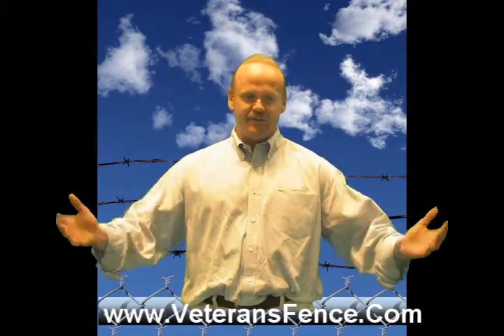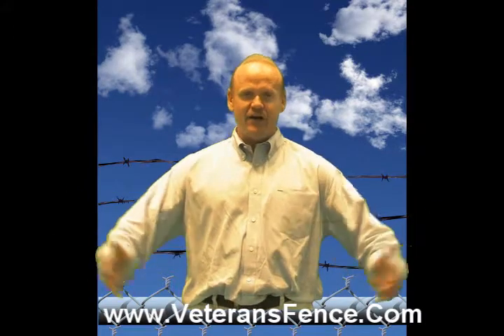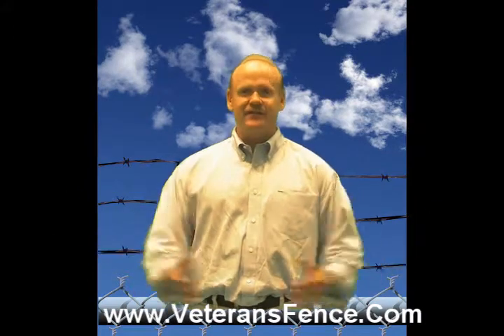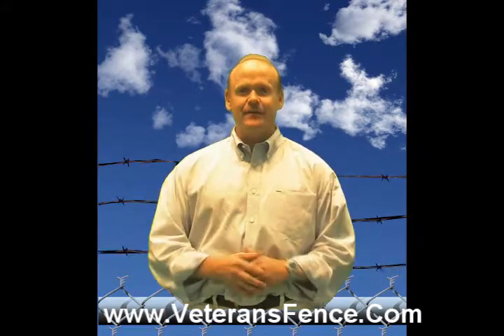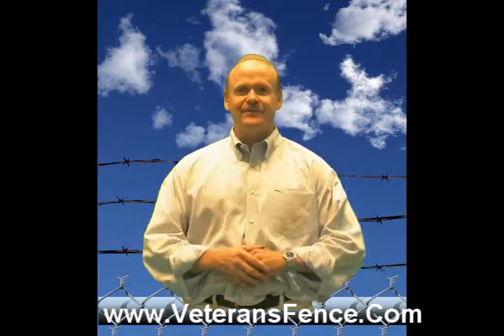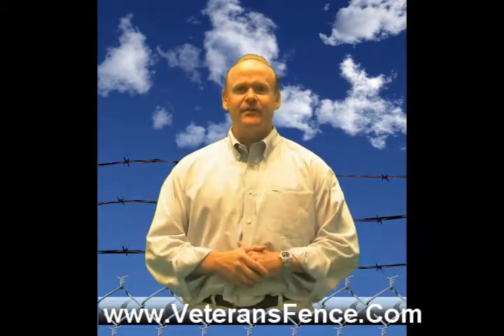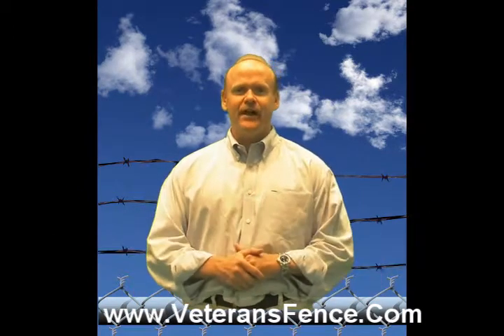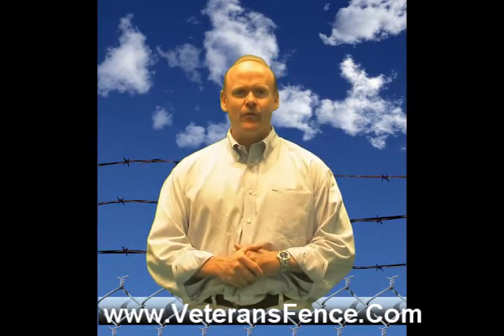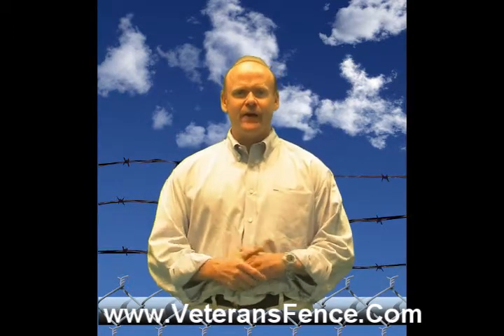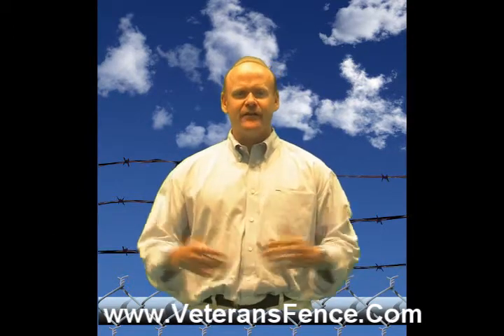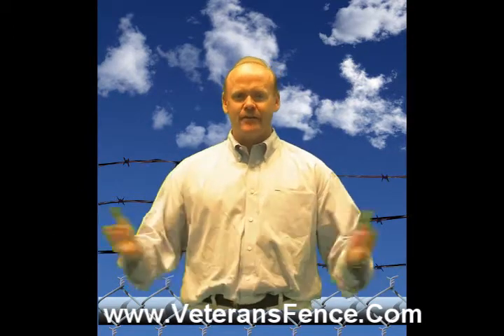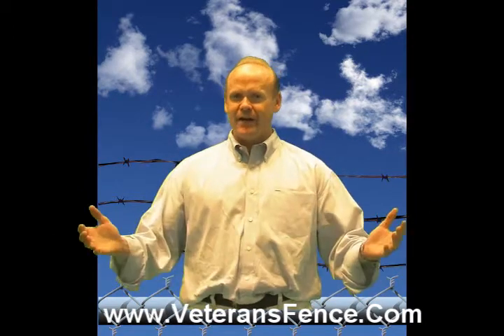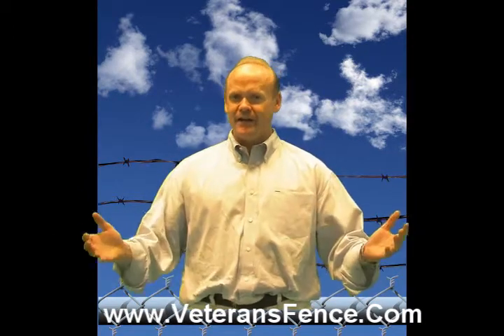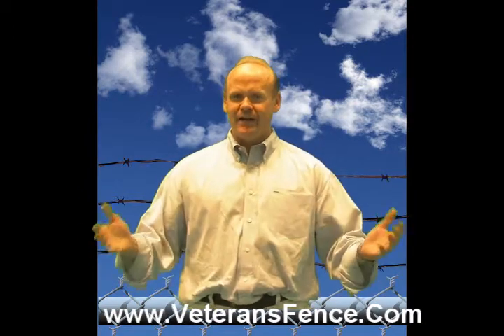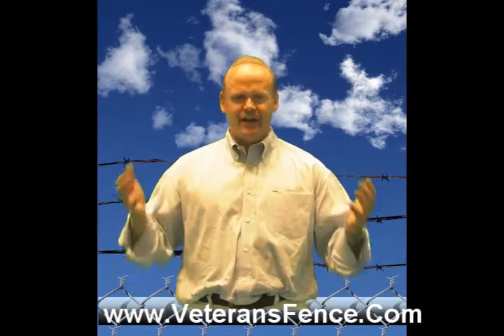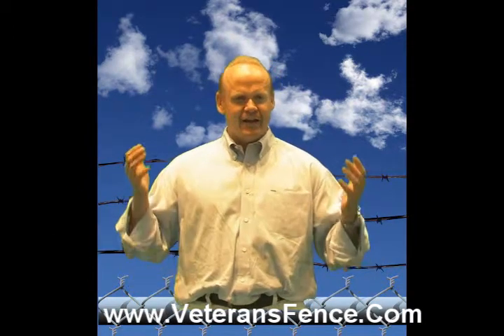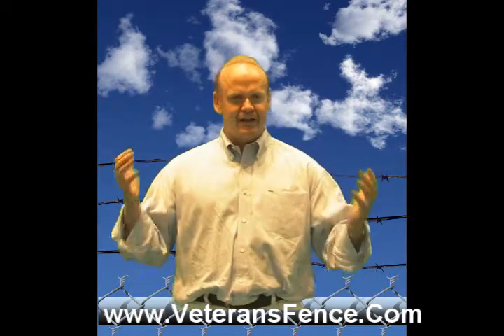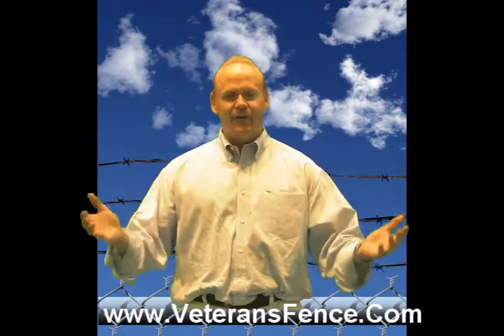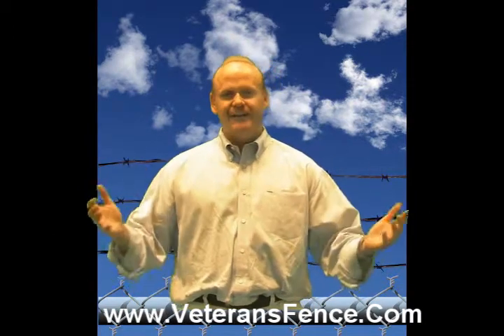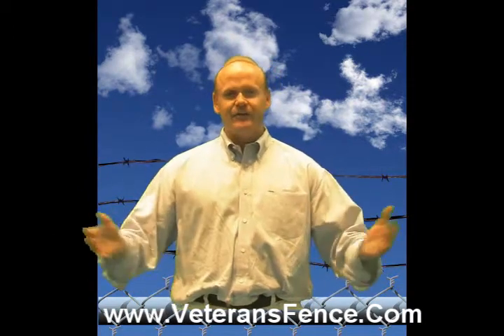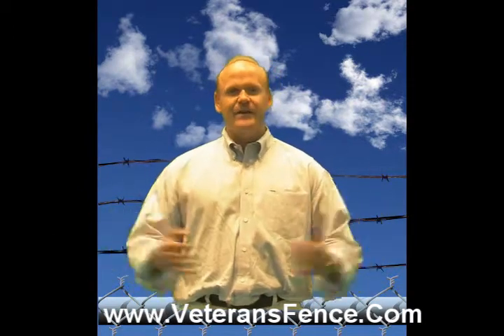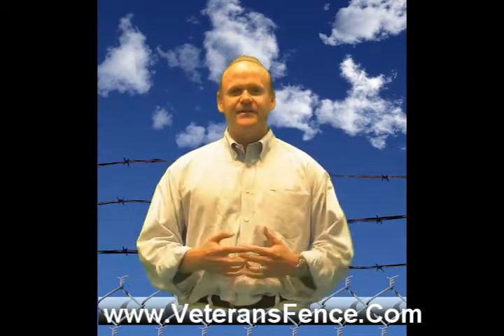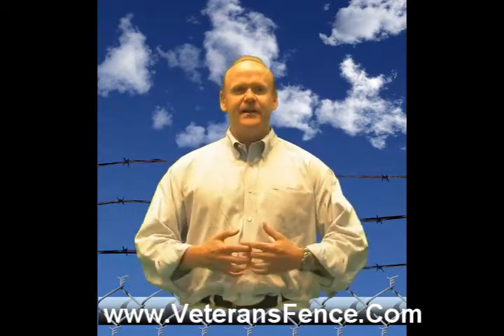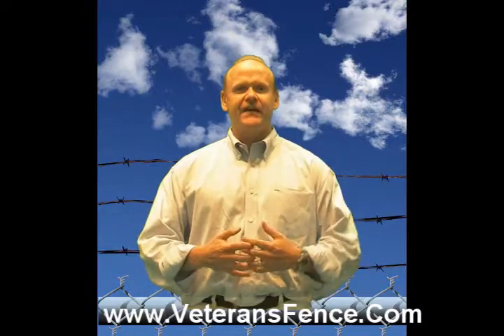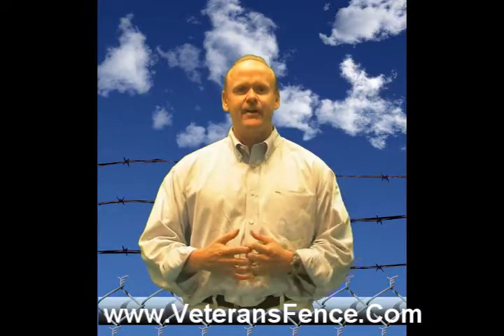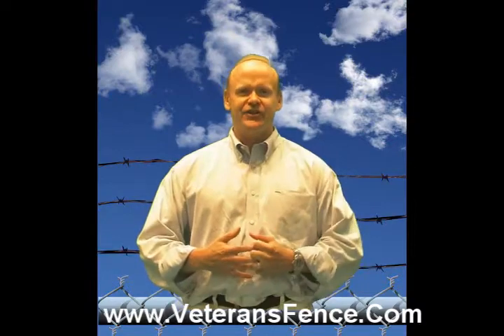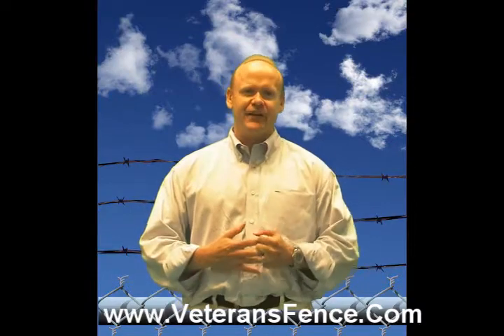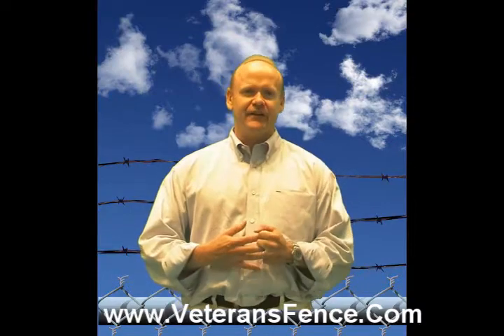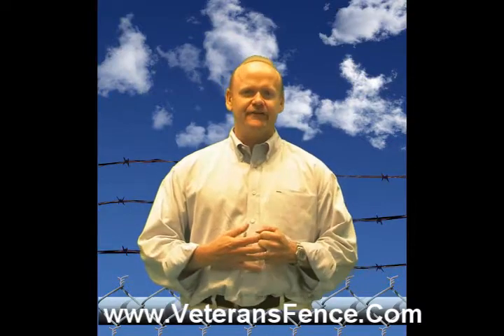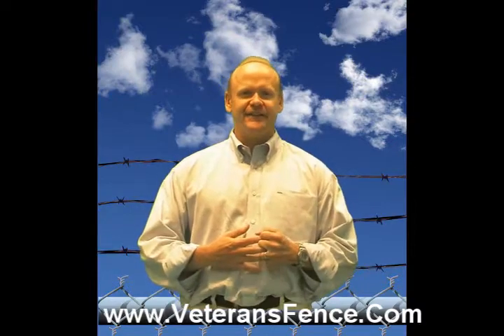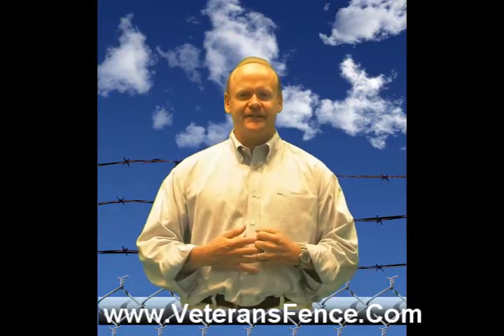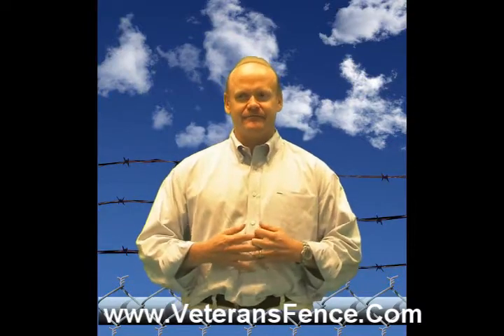Thanks for watching this episode. I hope I cleared up any advice or ideas you might have about chain link fencing. Thank you.